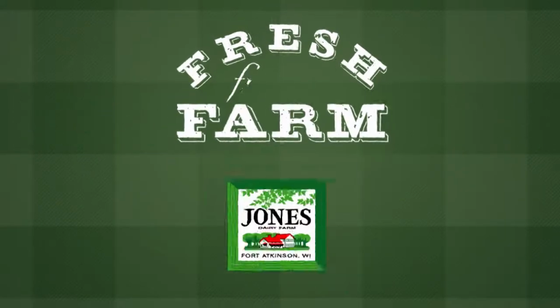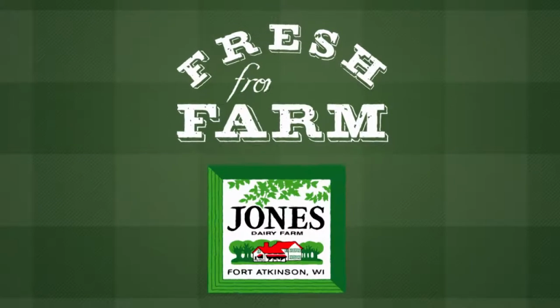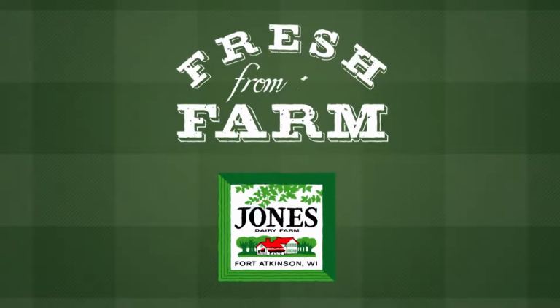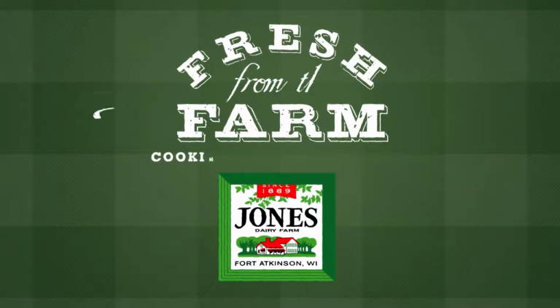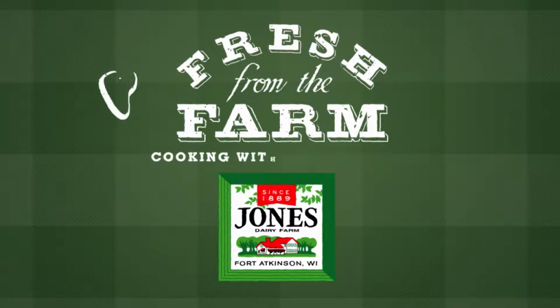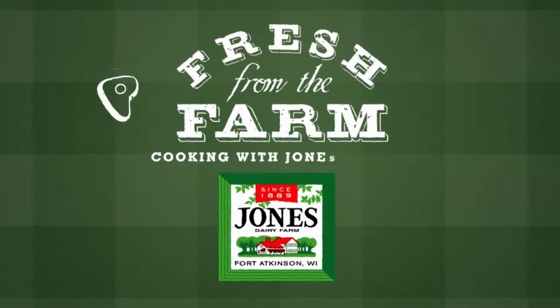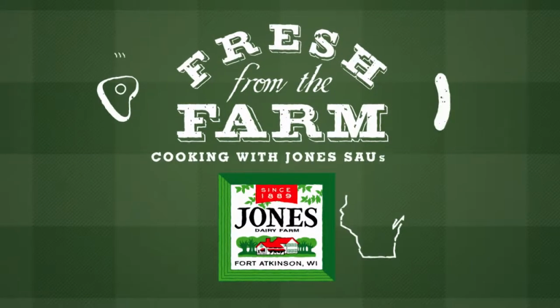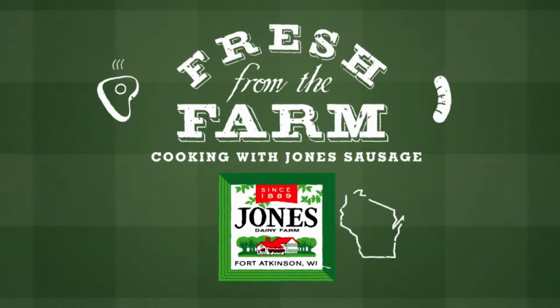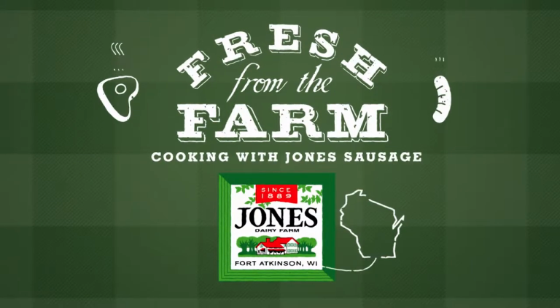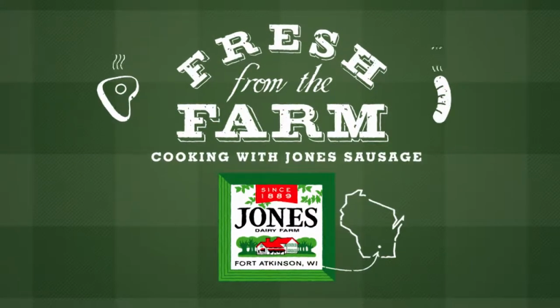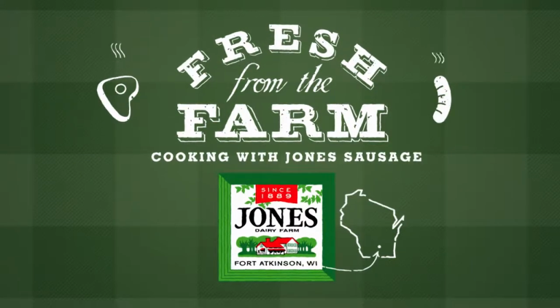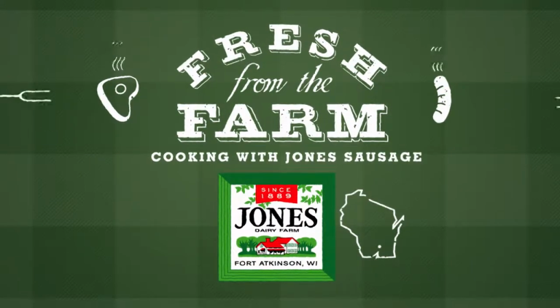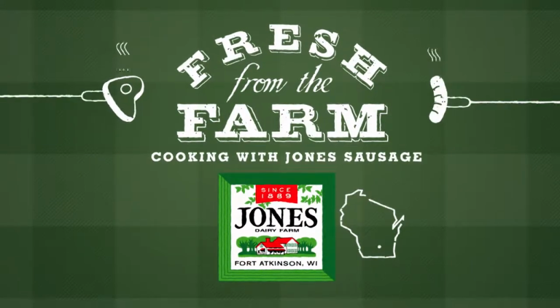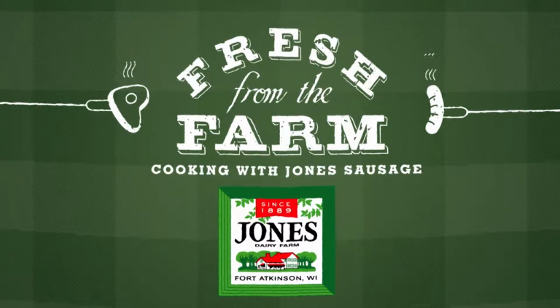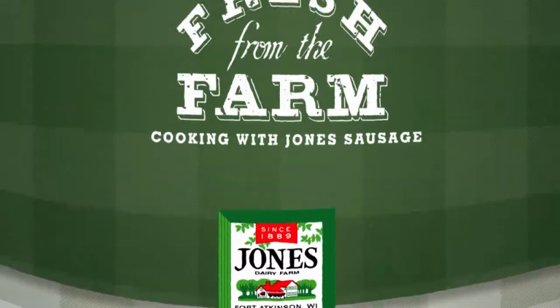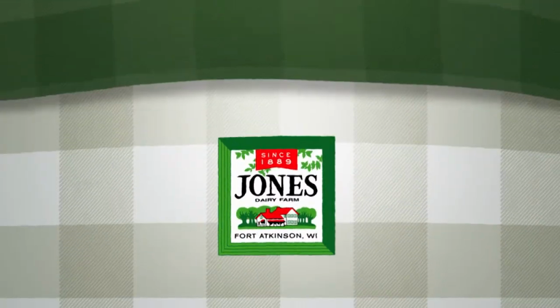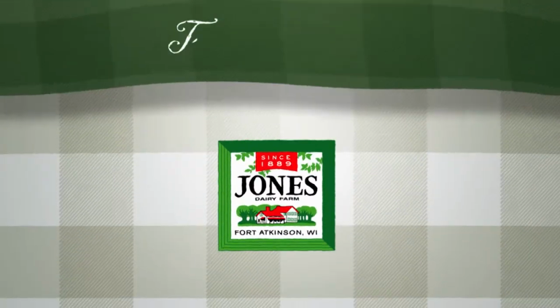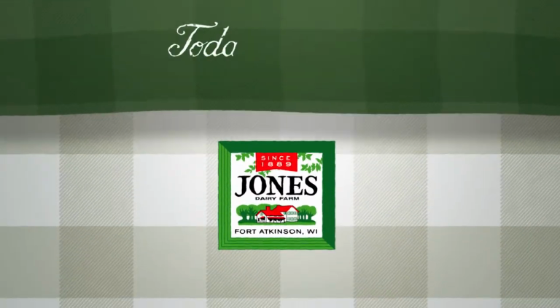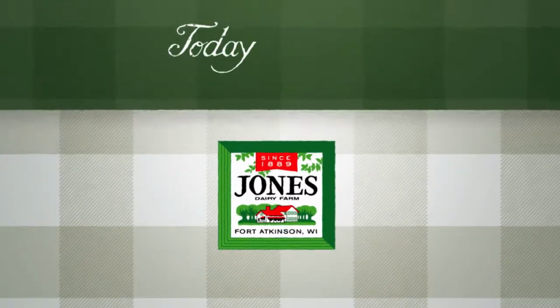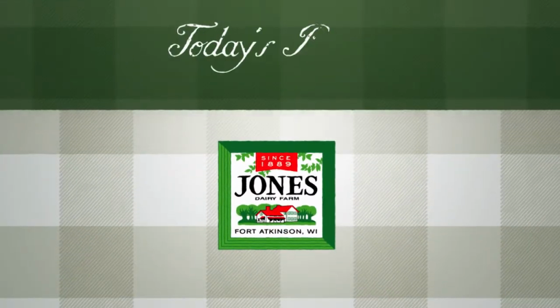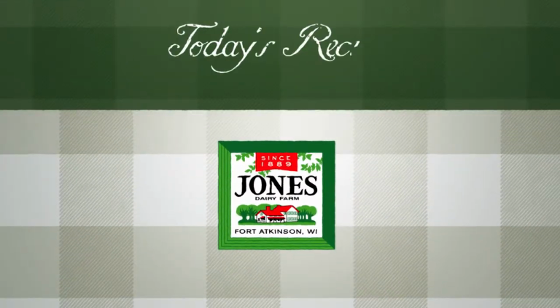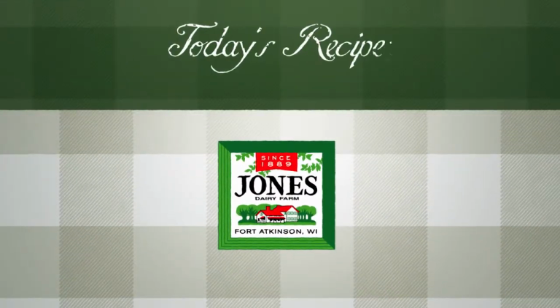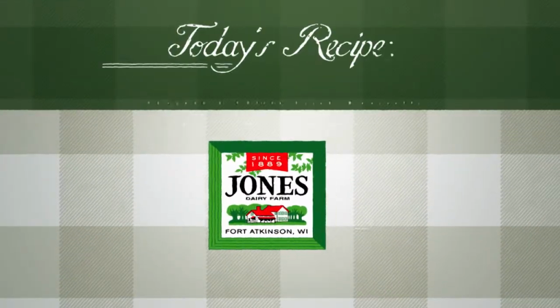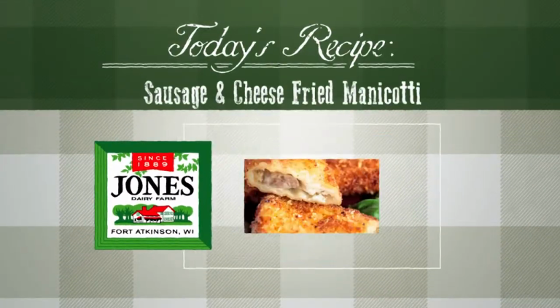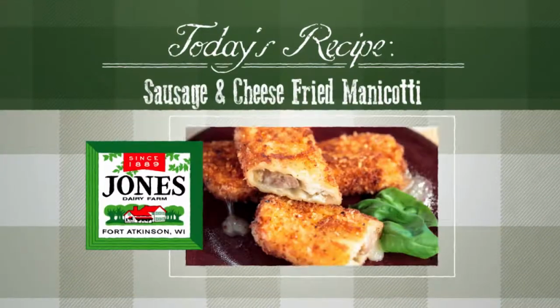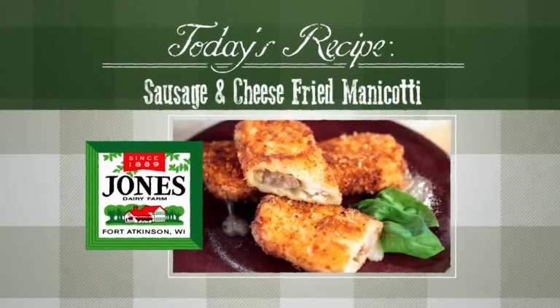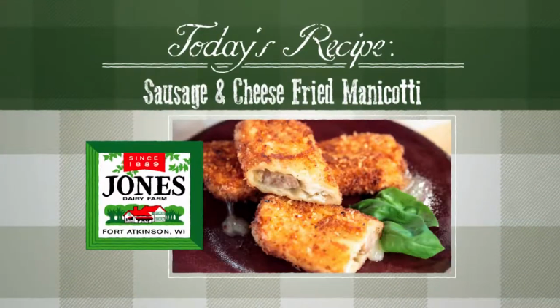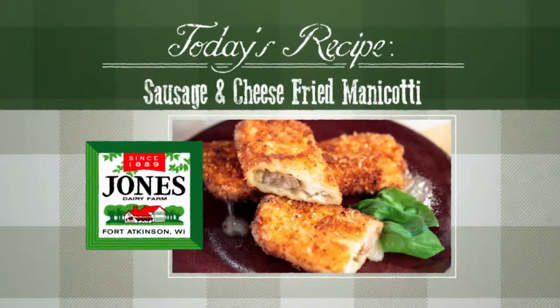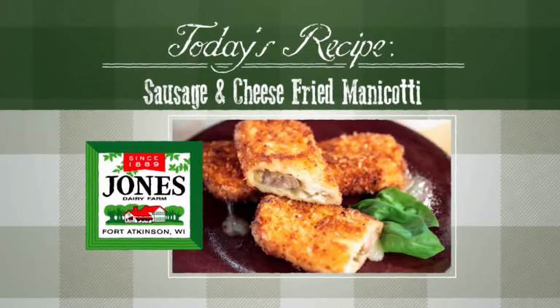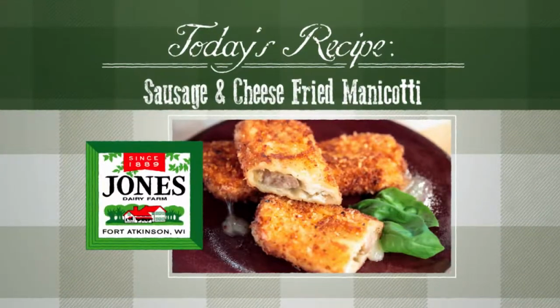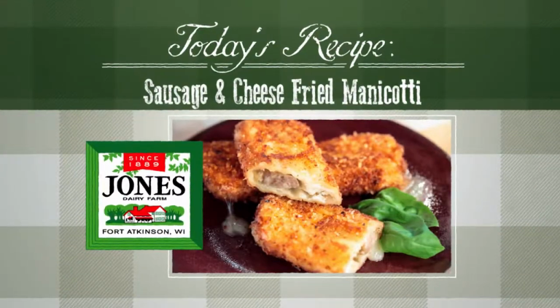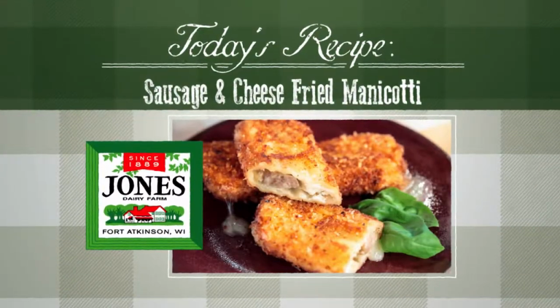Fresh from the farm, cooking with Jones sausage. Today's recipe: sausage and cheese fried manicotti. Hey, I'm Tiffany Ogle.